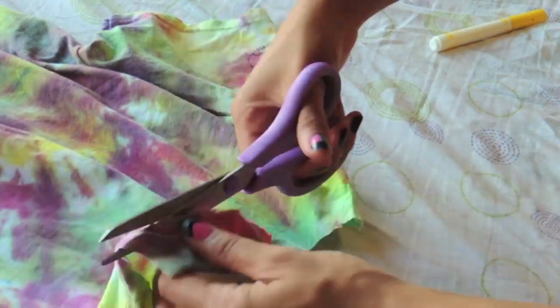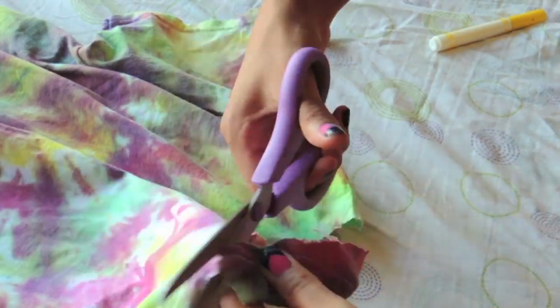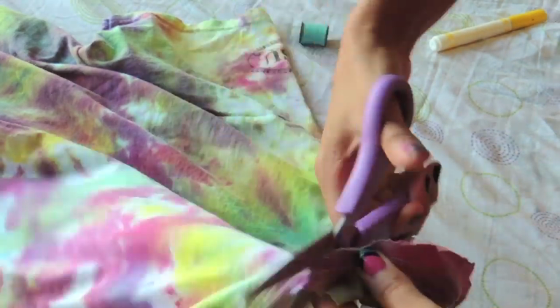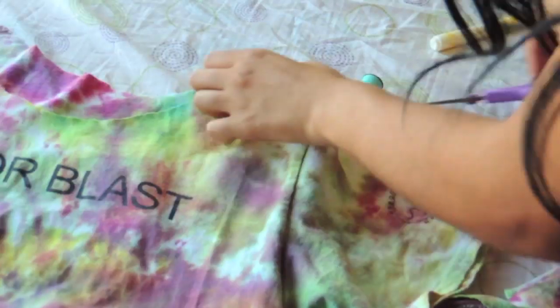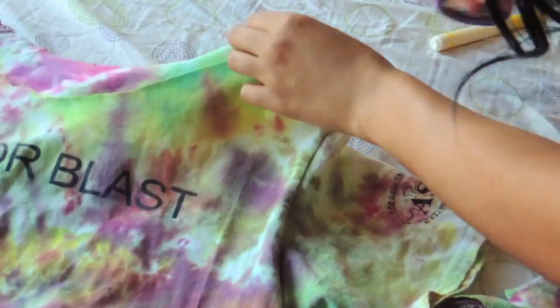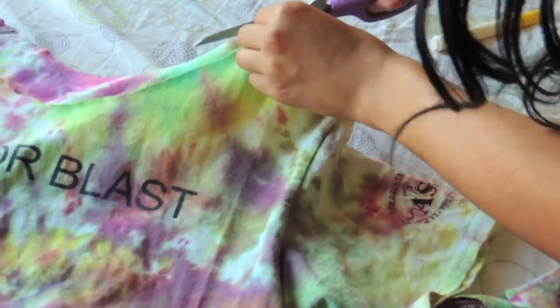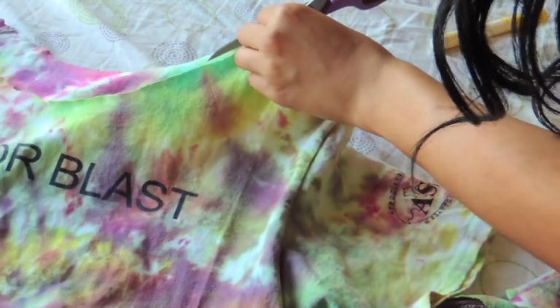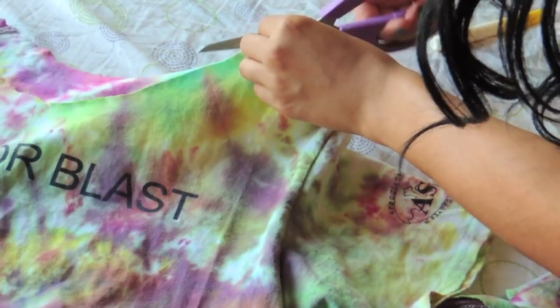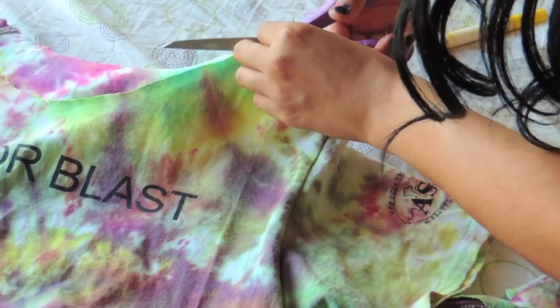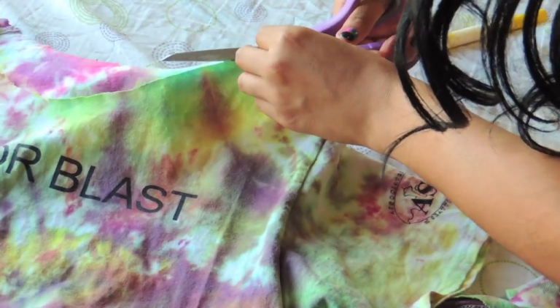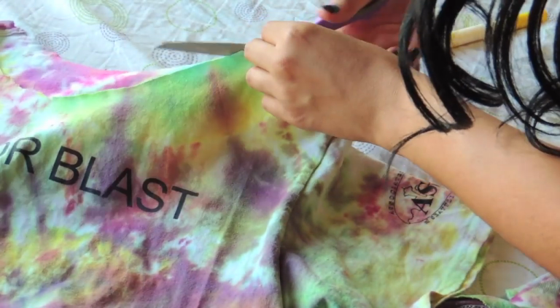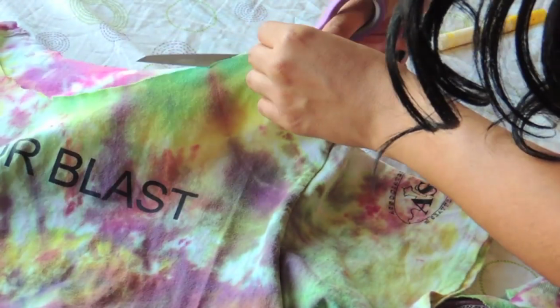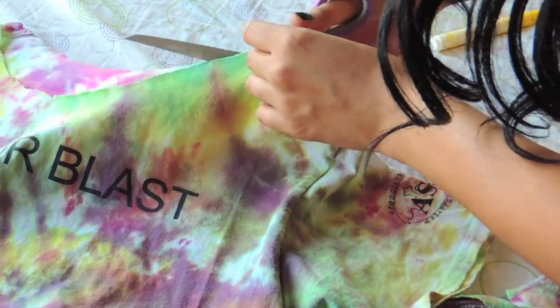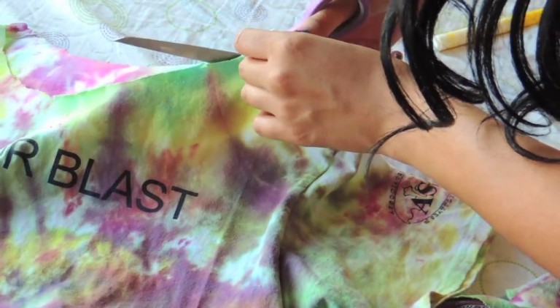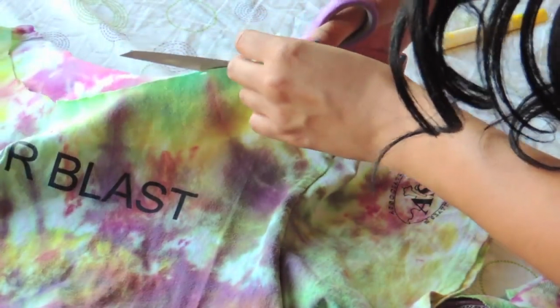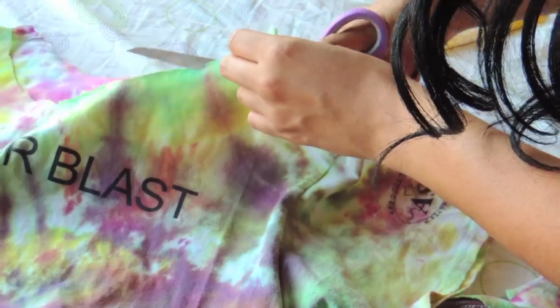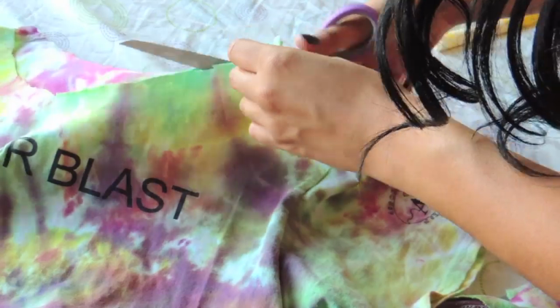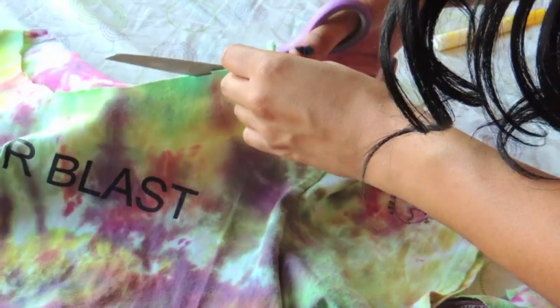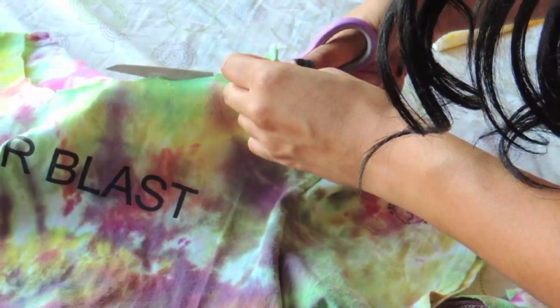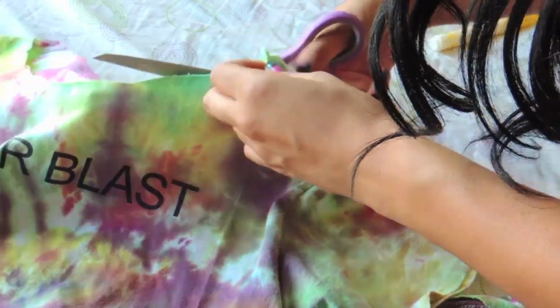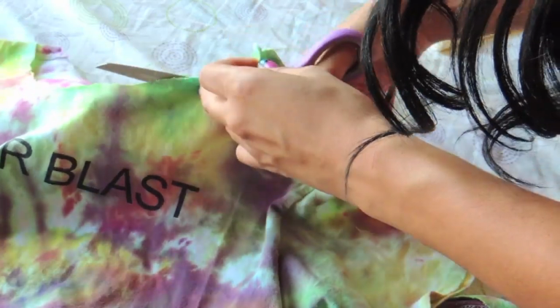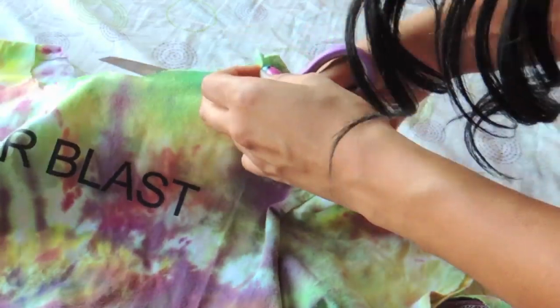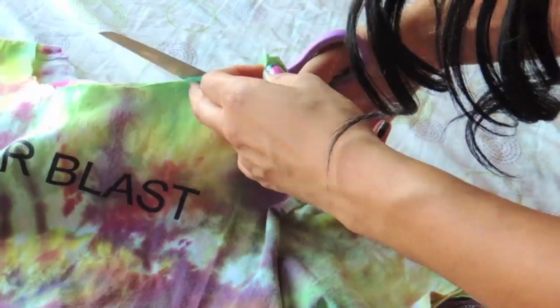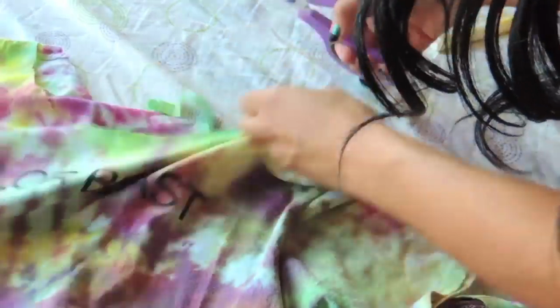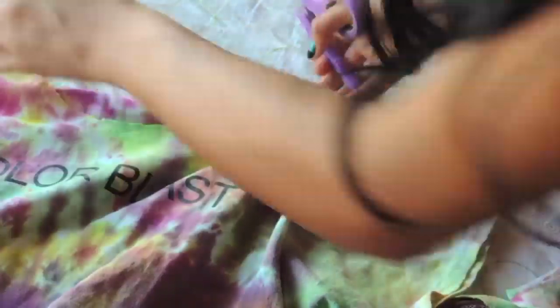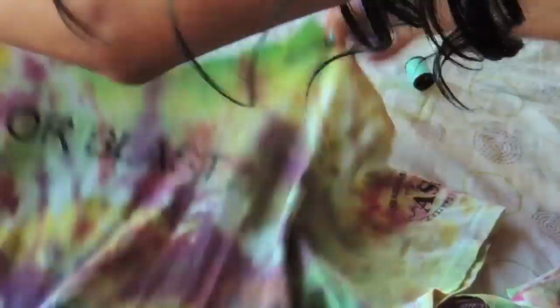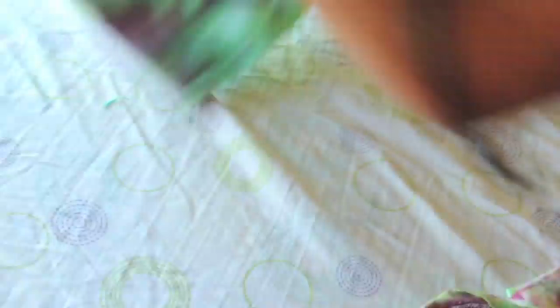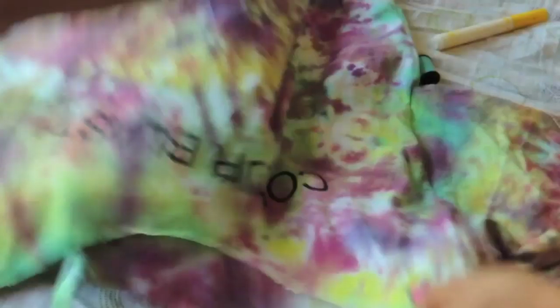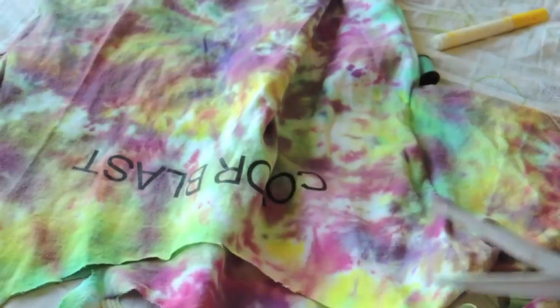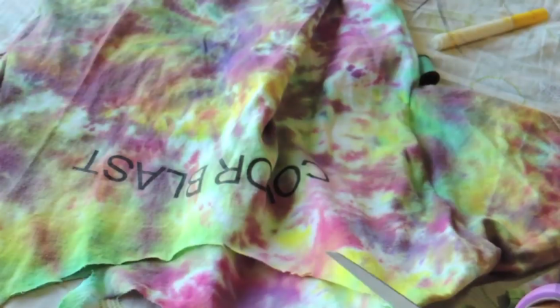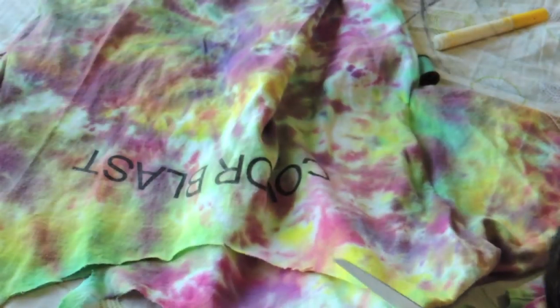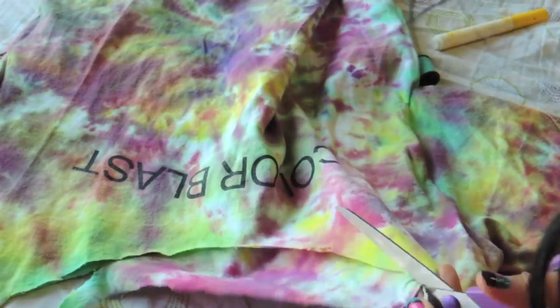Do the same to the back side. Right here I'm cleaning up the jagged edges and the unevenness that I had on either side of the shirt.